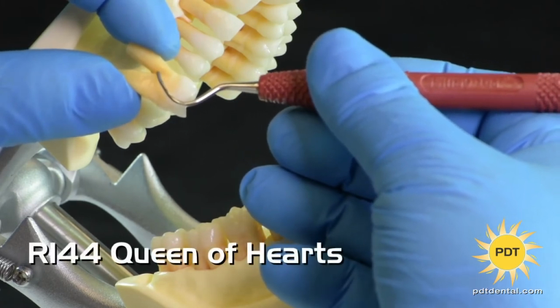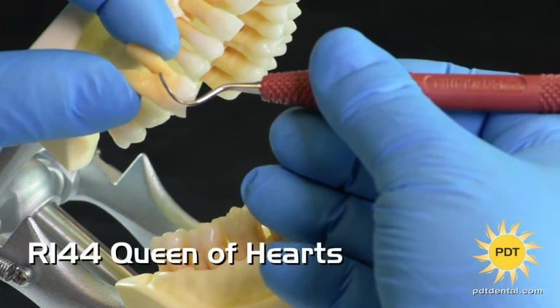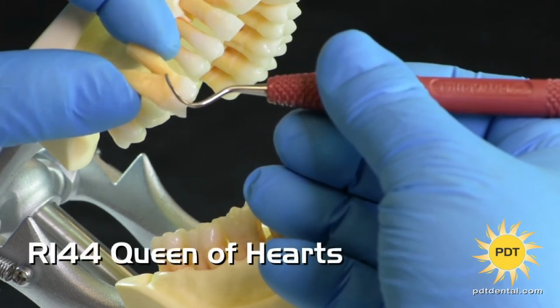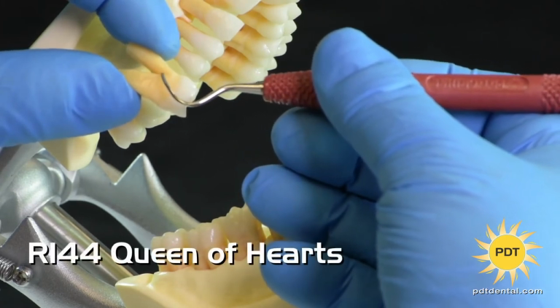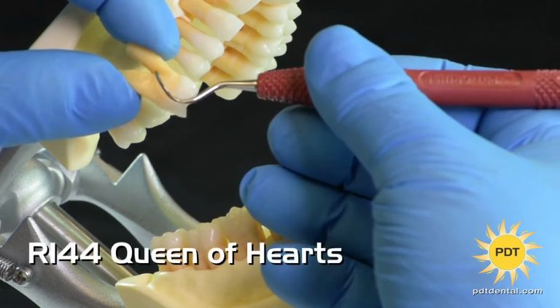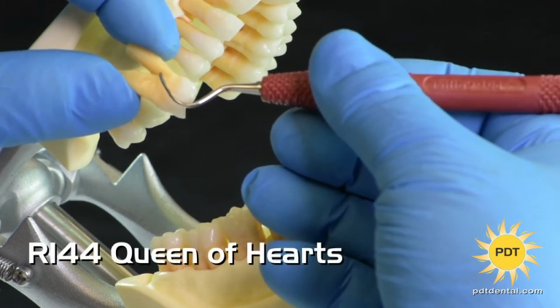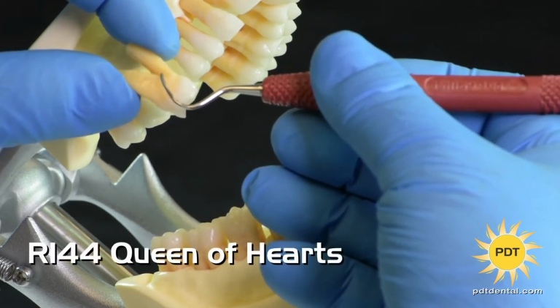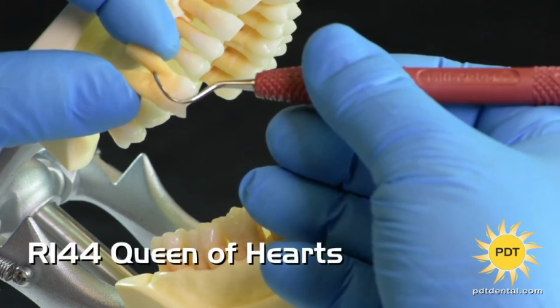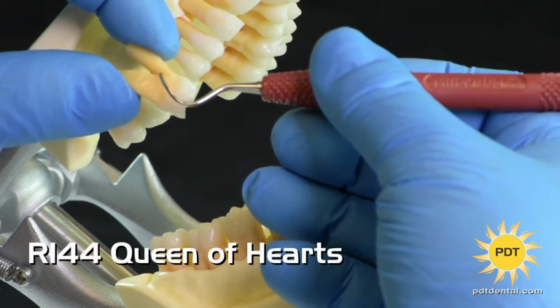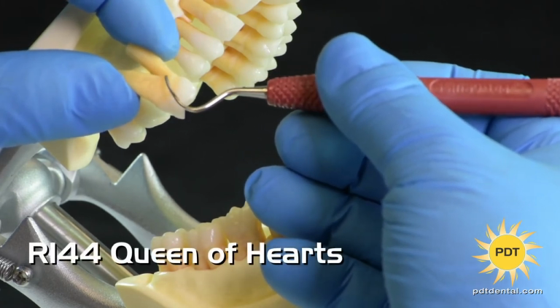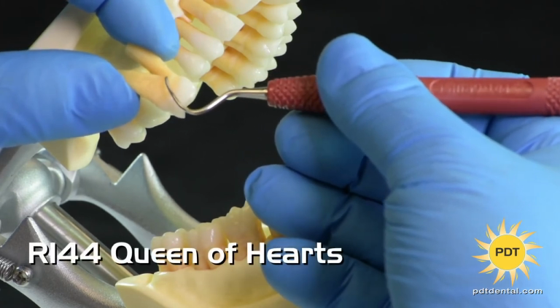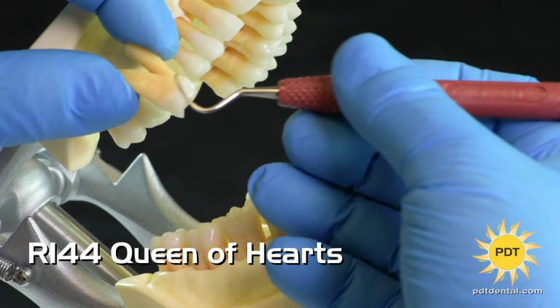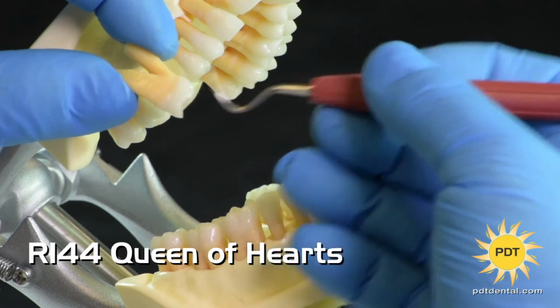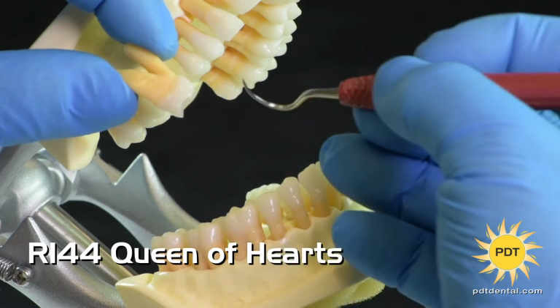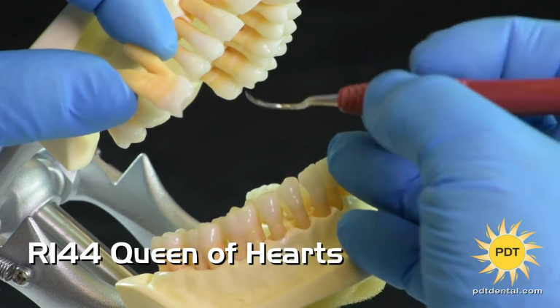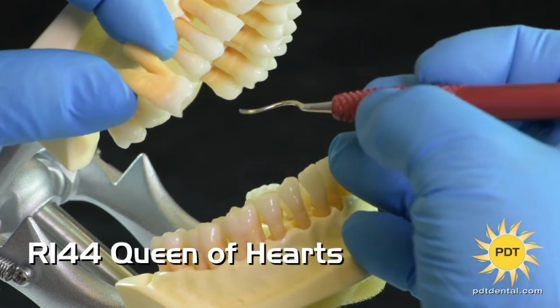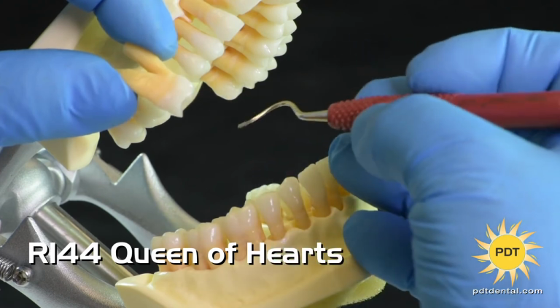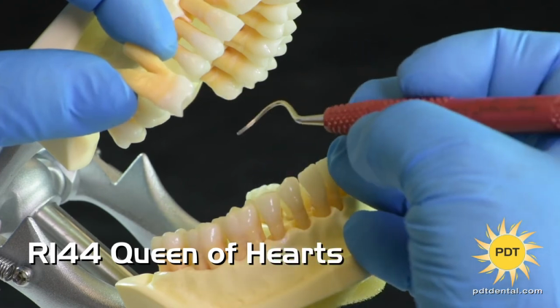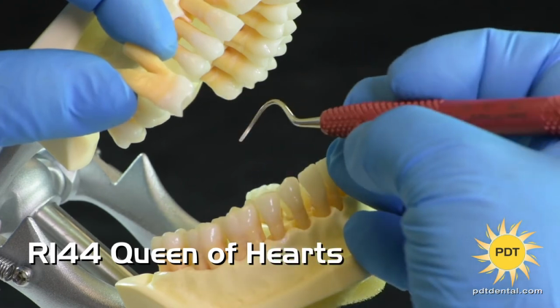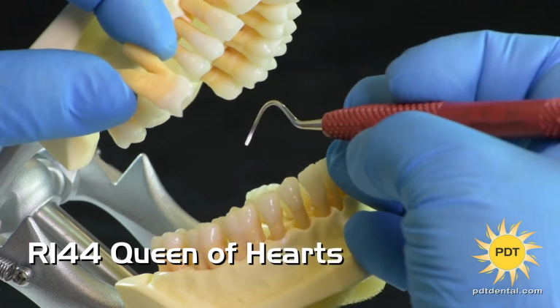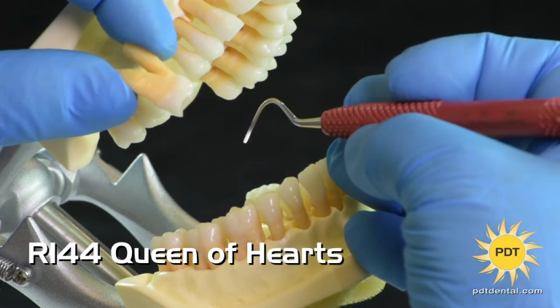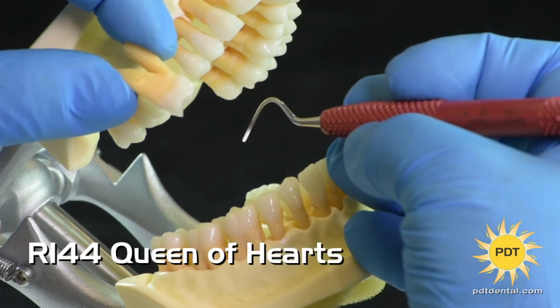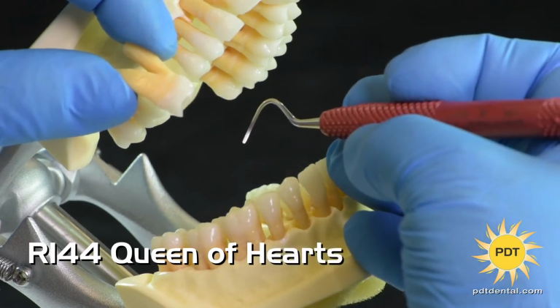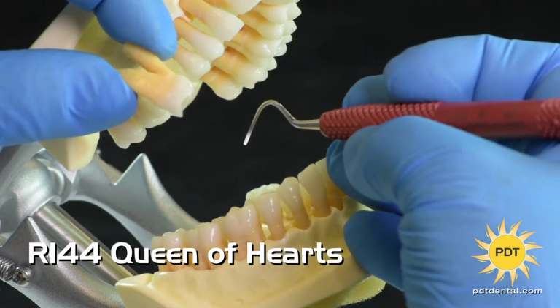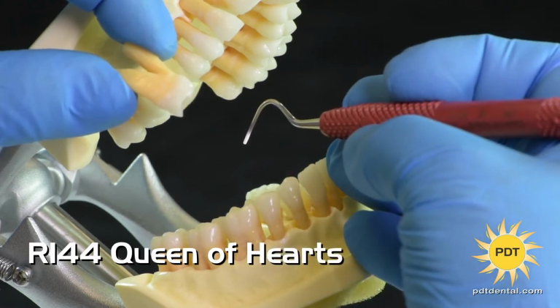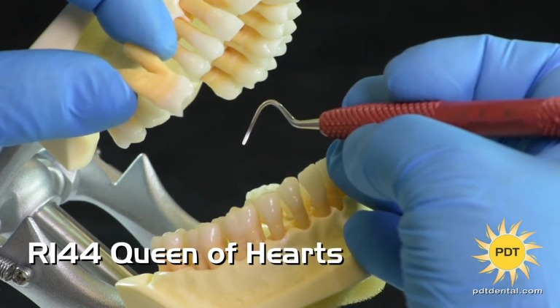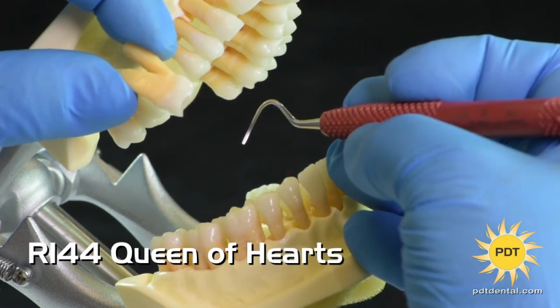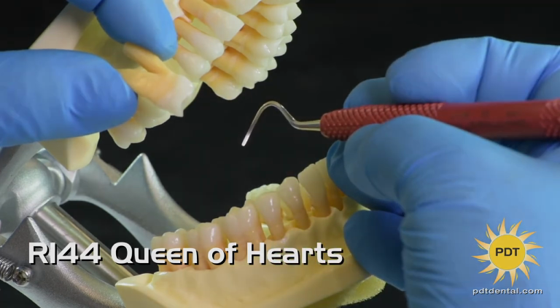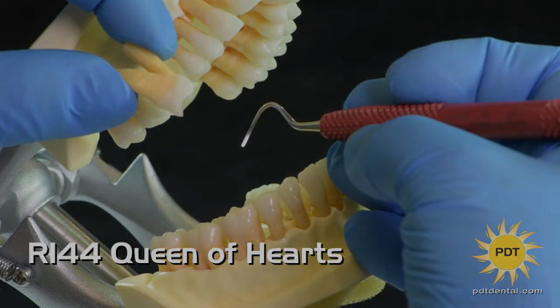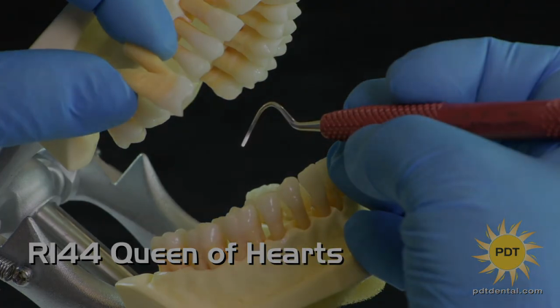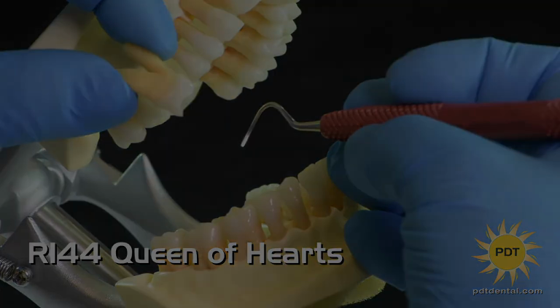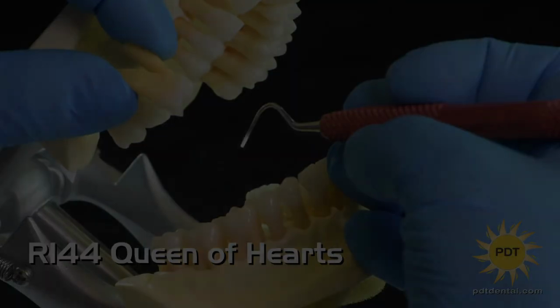Plus, with every Queen of Hearts purchased, PDT will donate $1 to the American Heart Association.